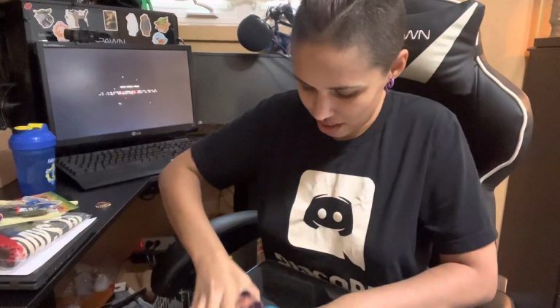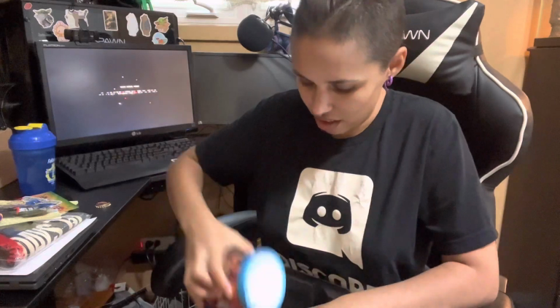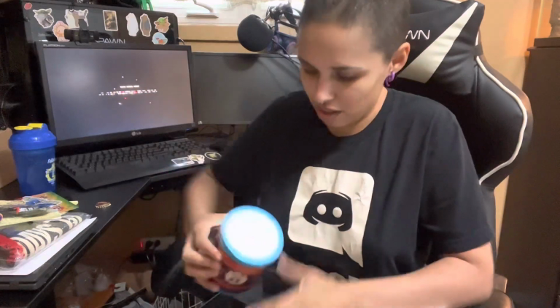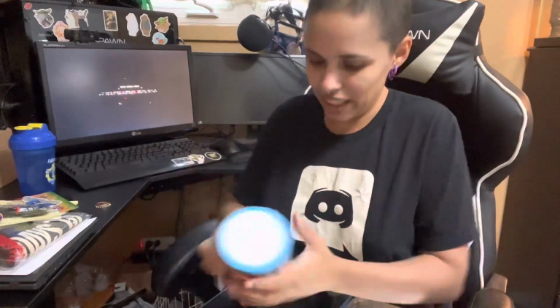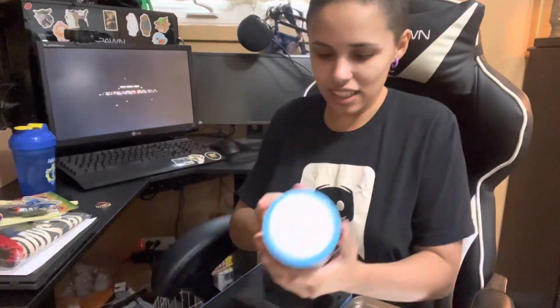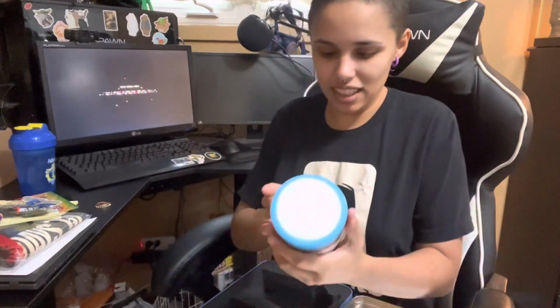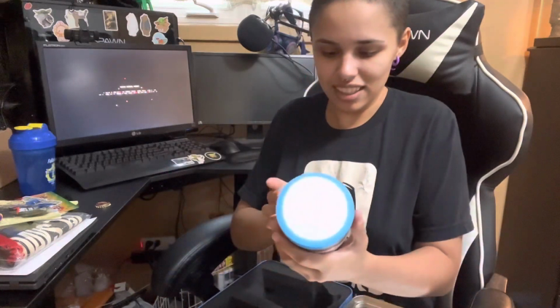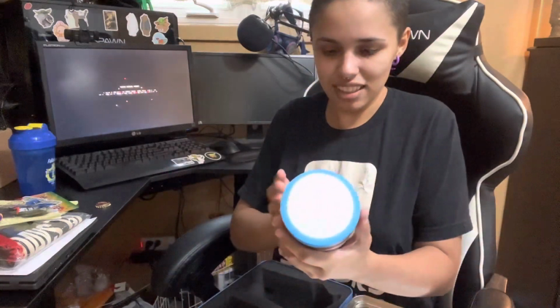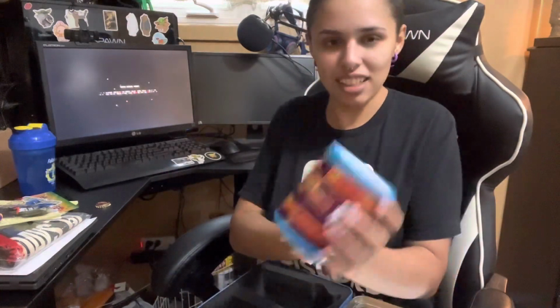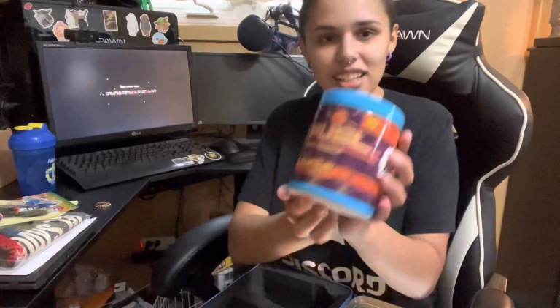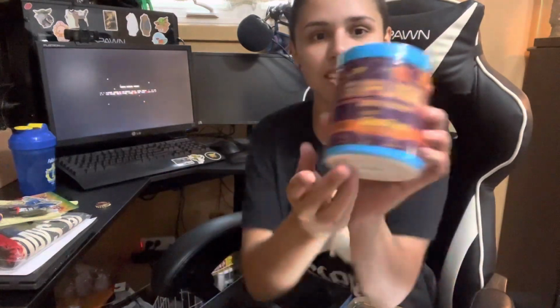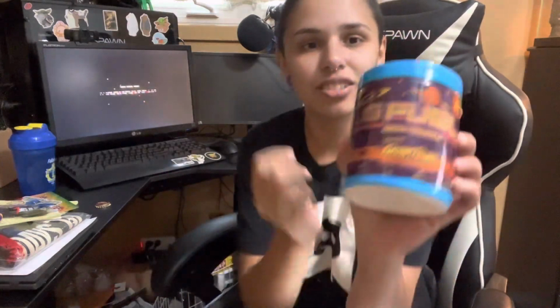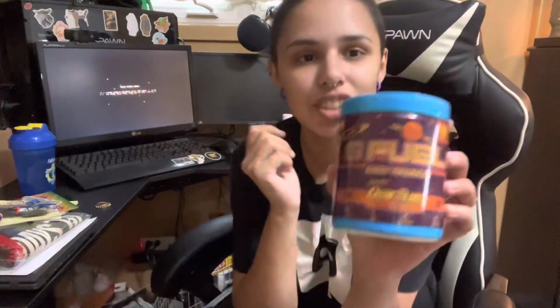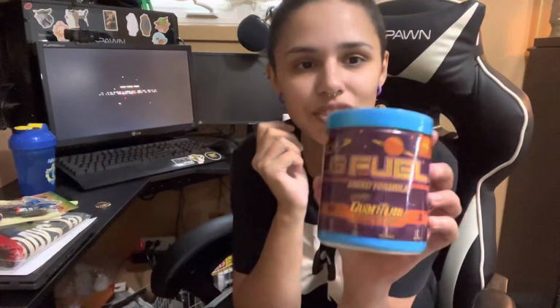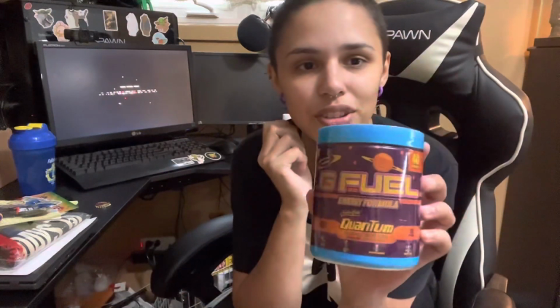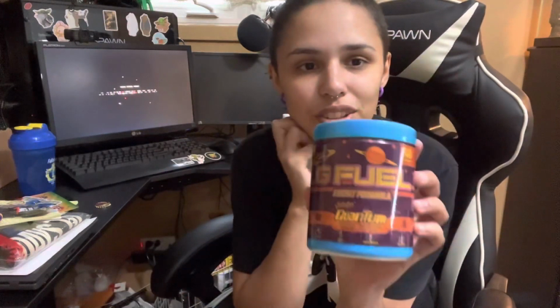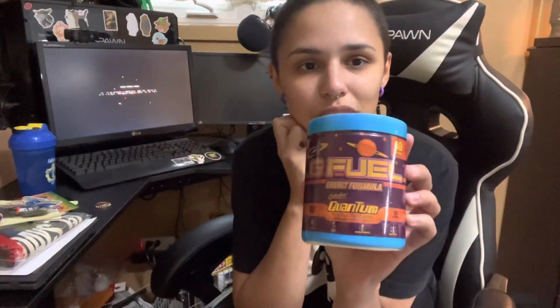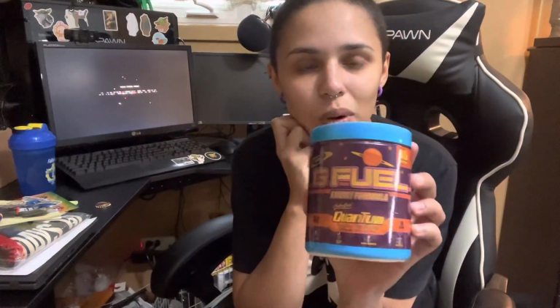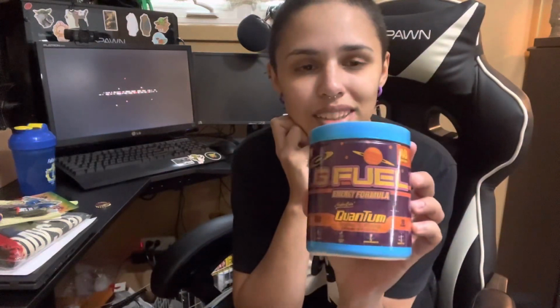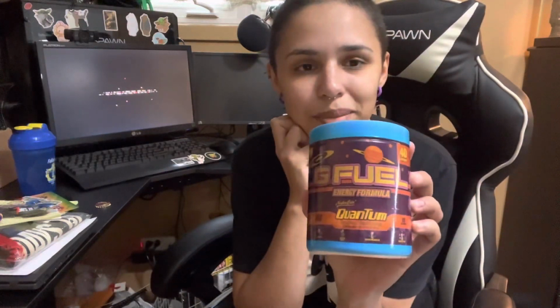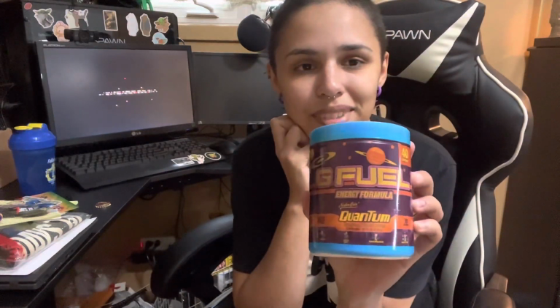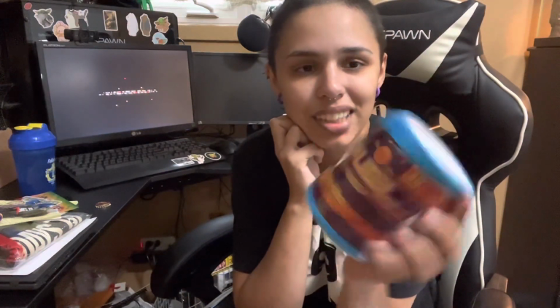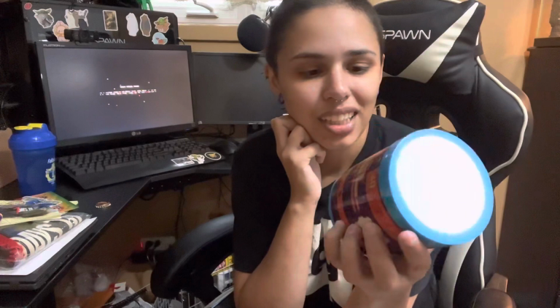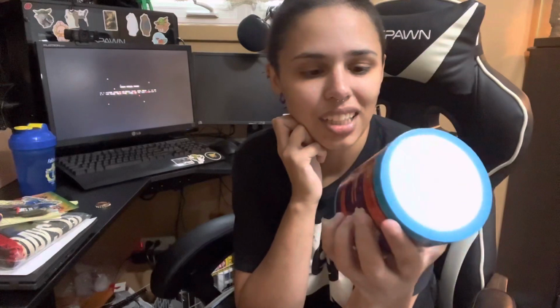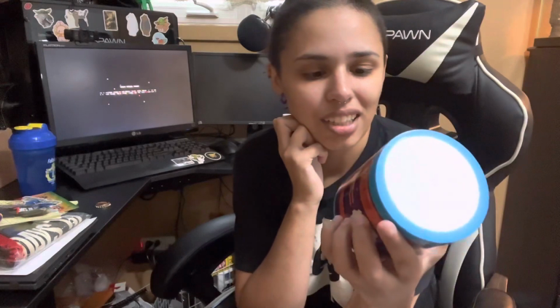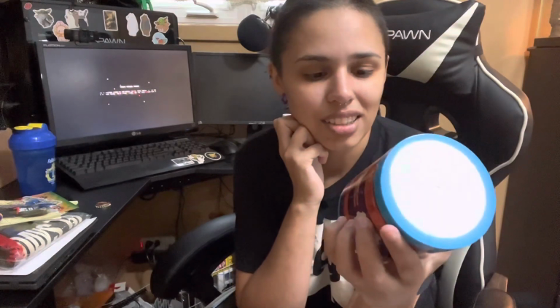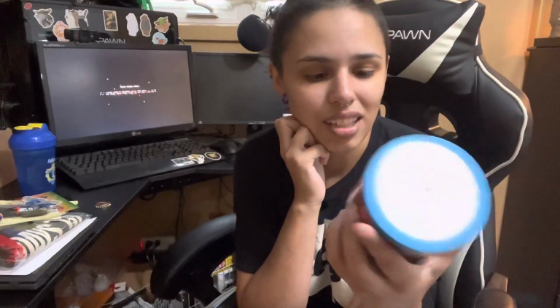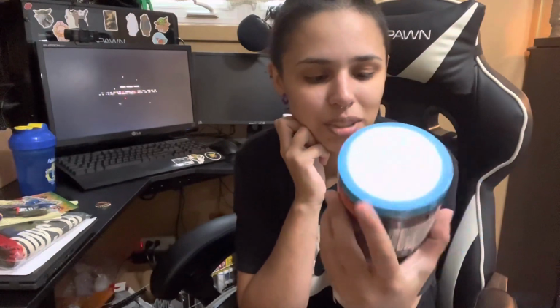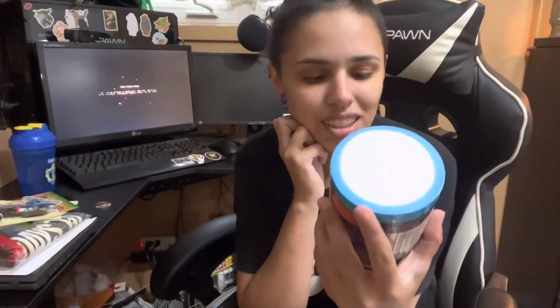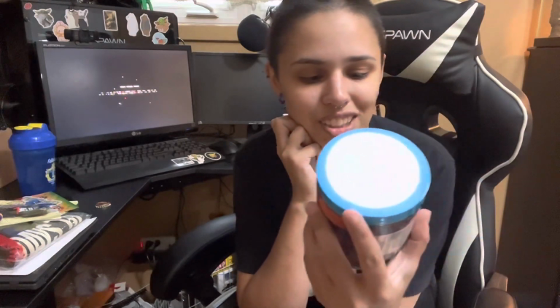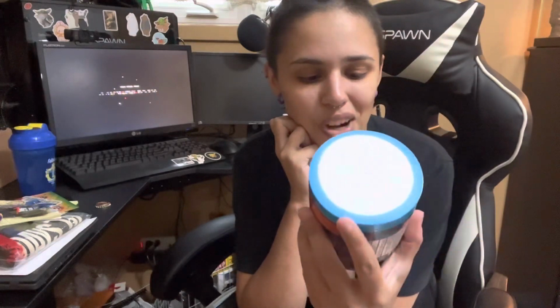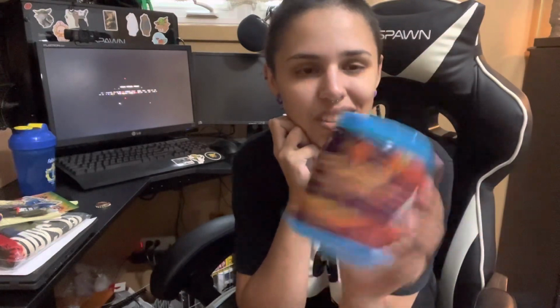Oh my God, yes. And the new GFUEL NUCCA quantum tub. This is so awesome.